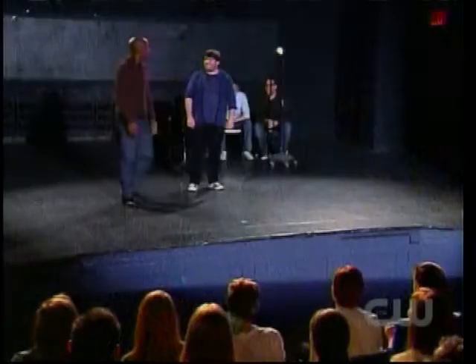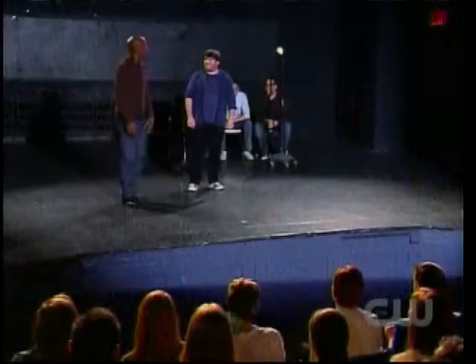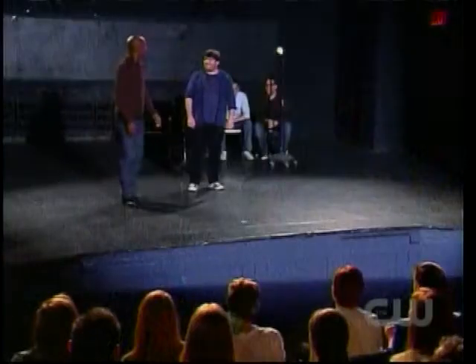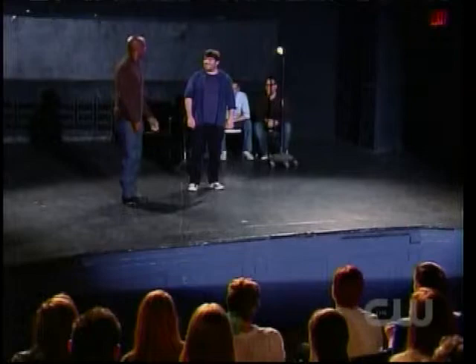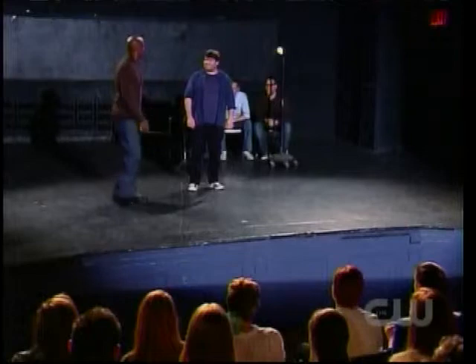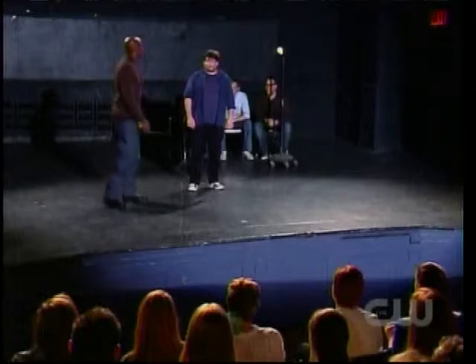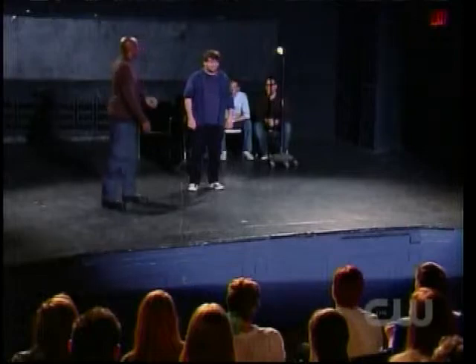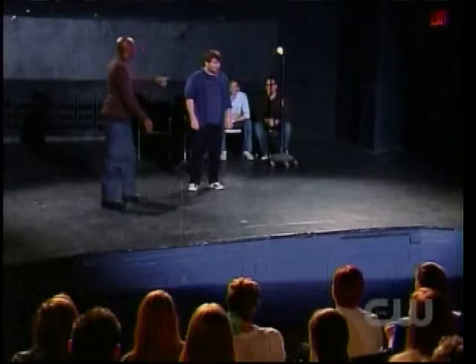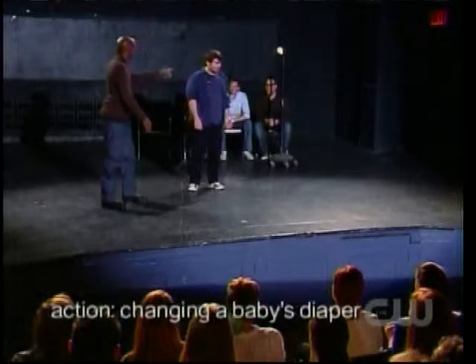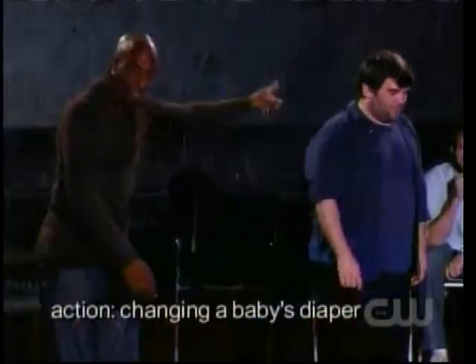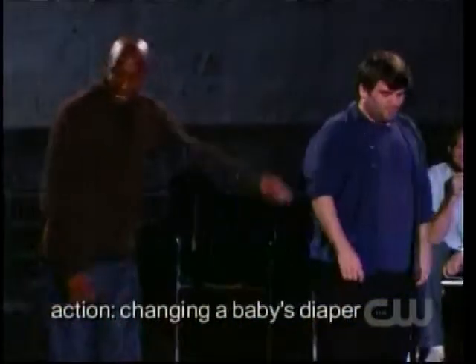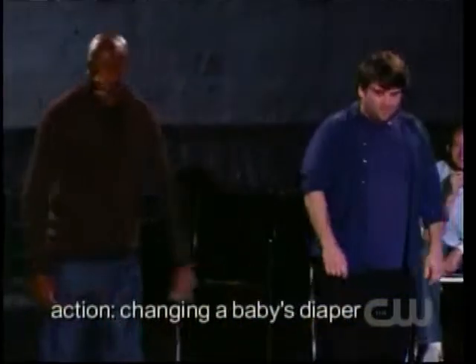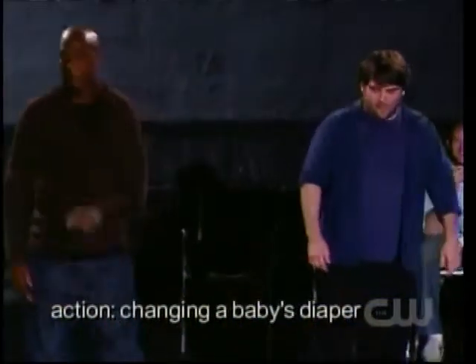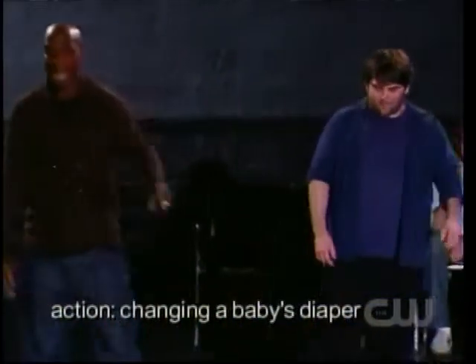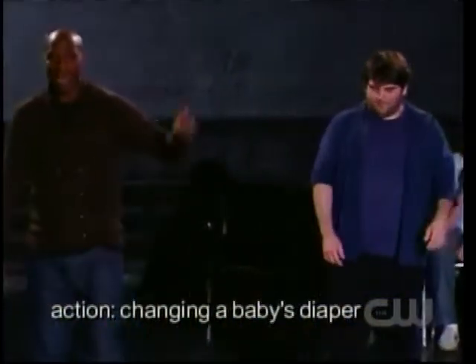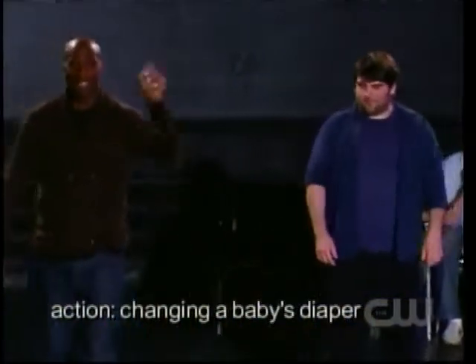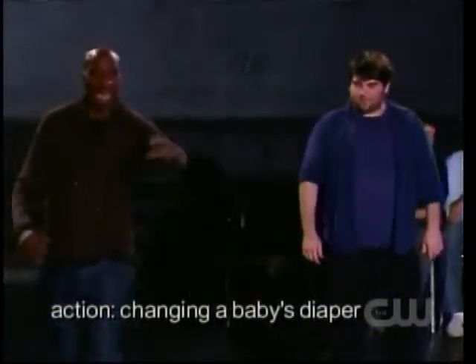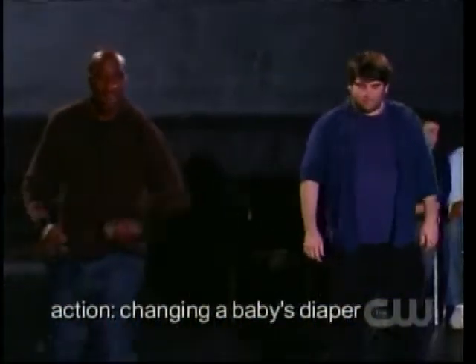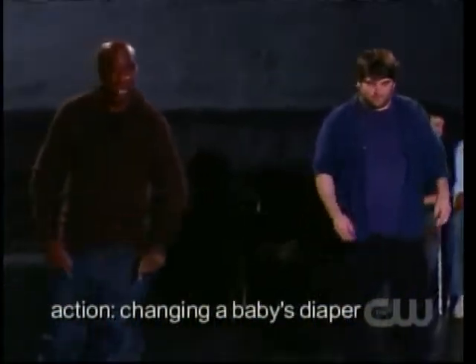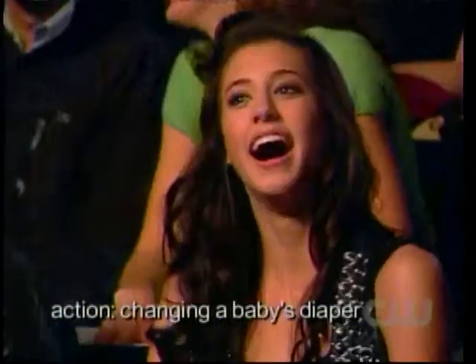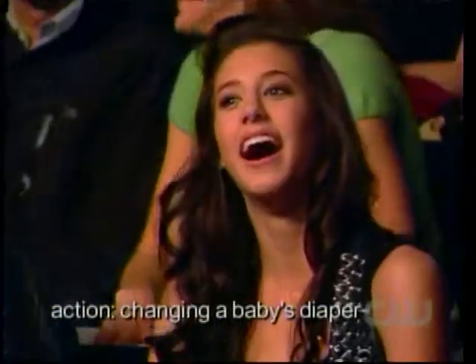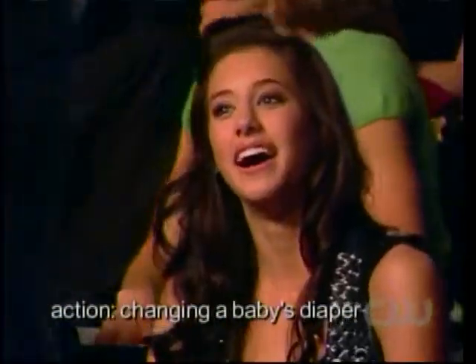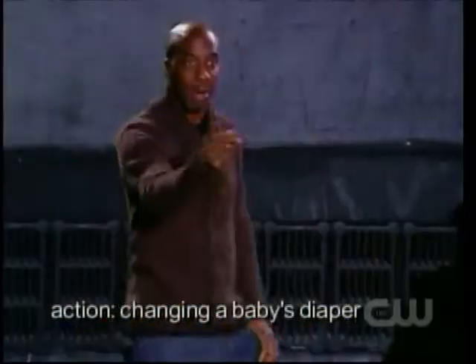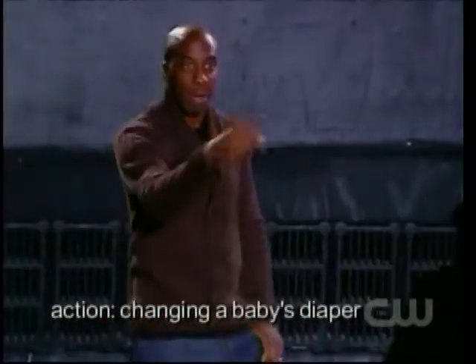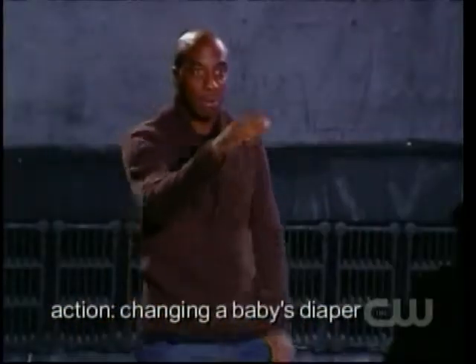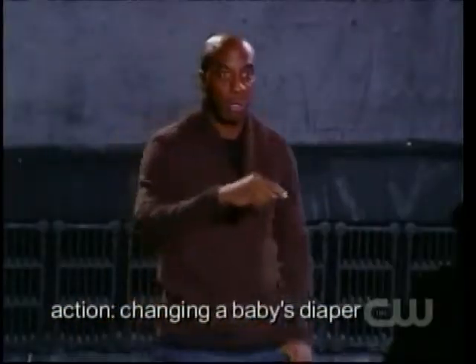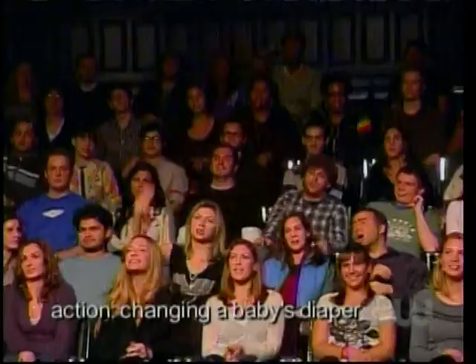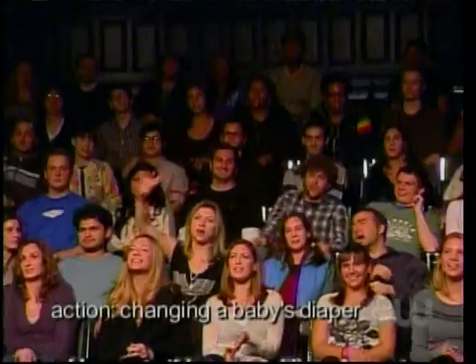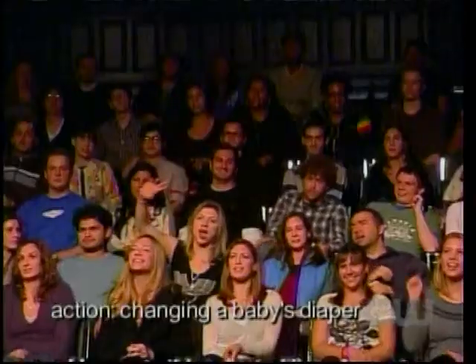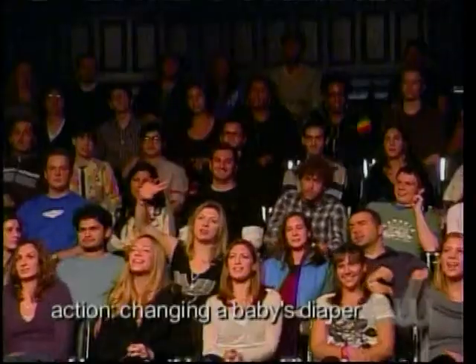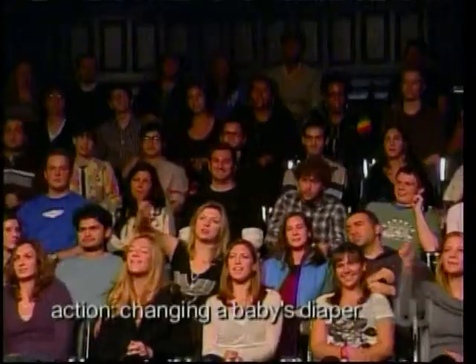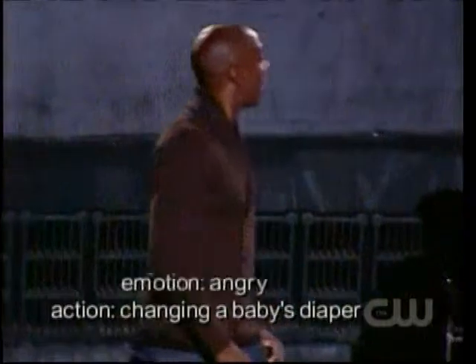Changing a baby's diaper. Anybody want an emotion? Angry.